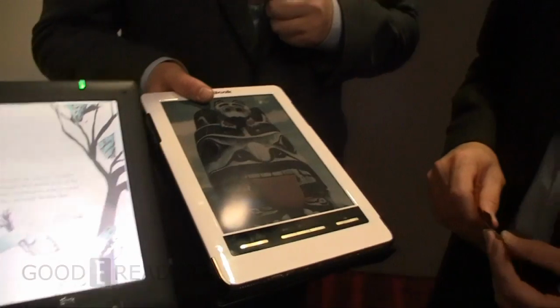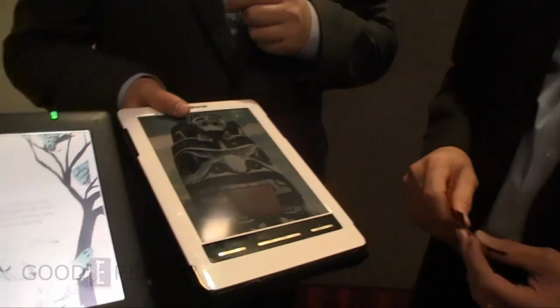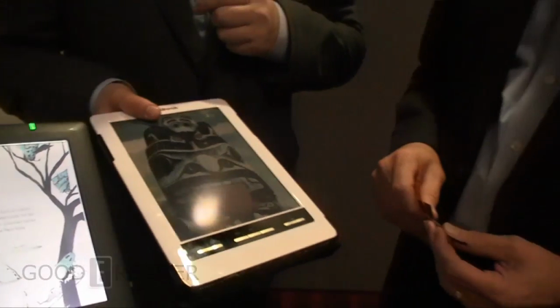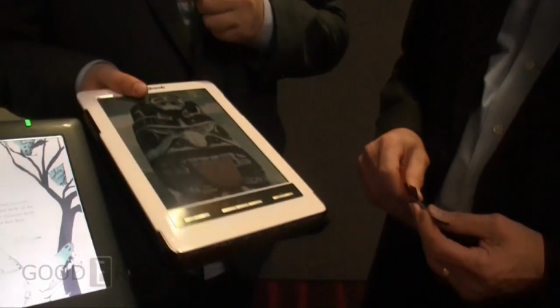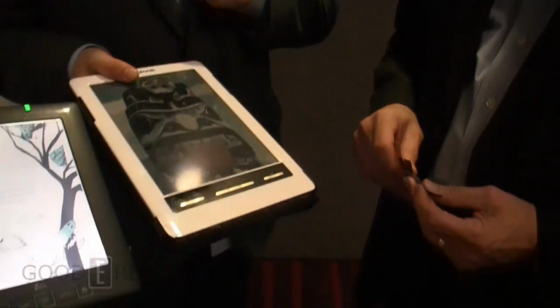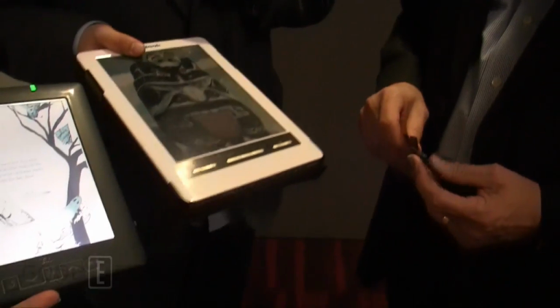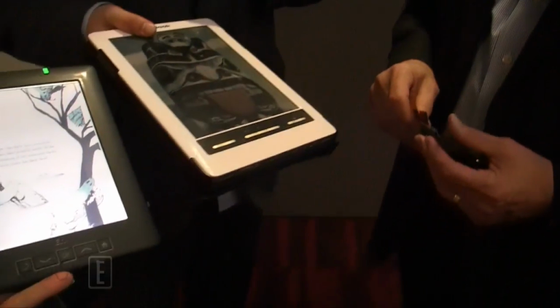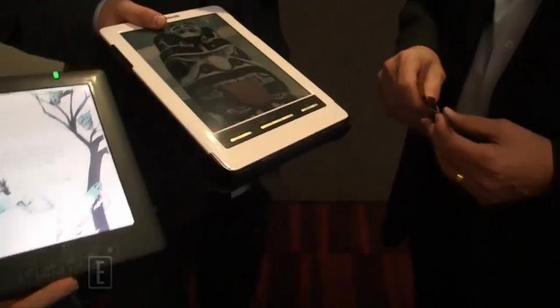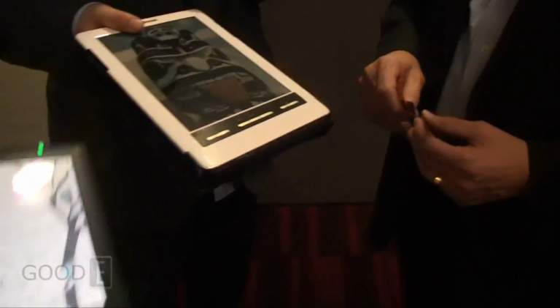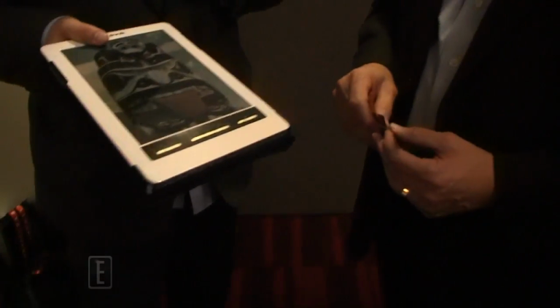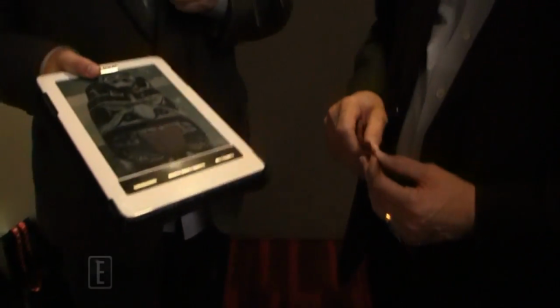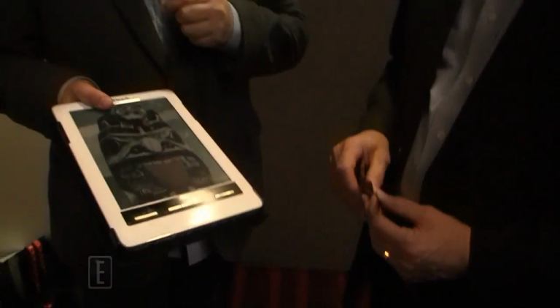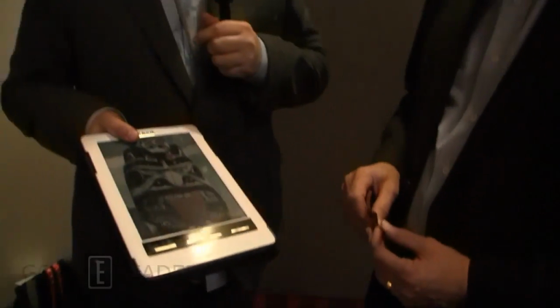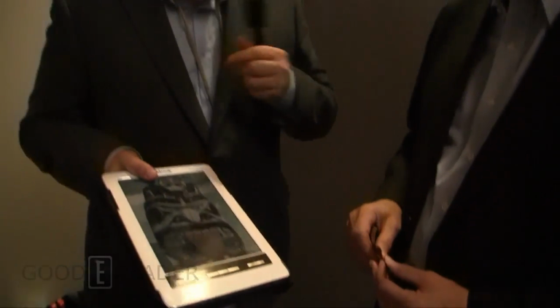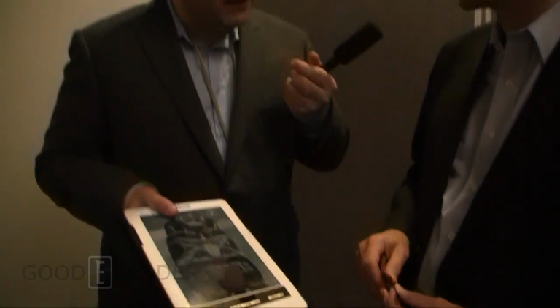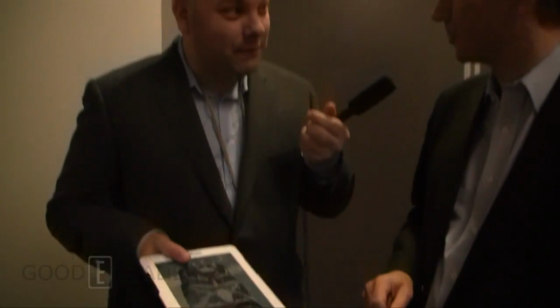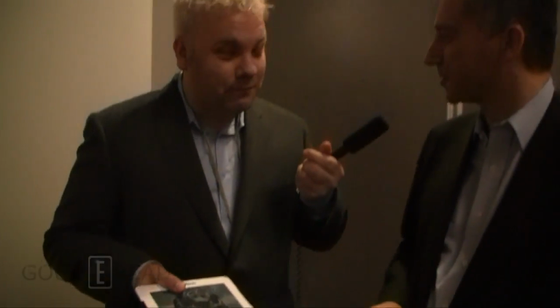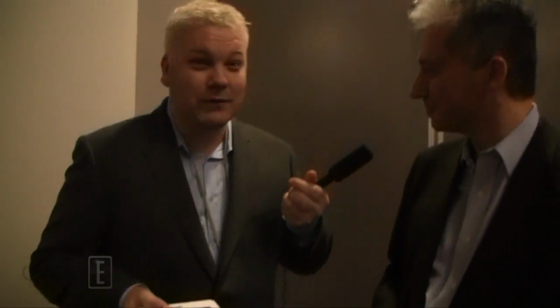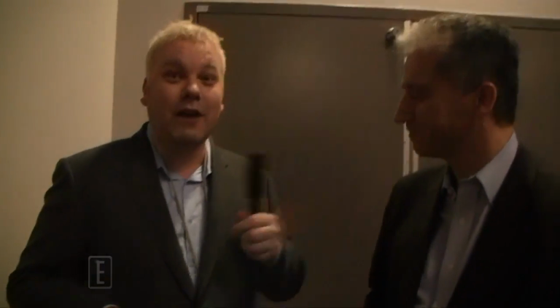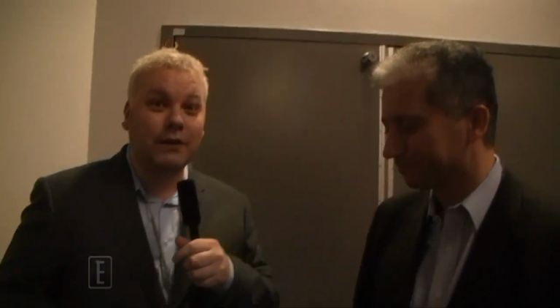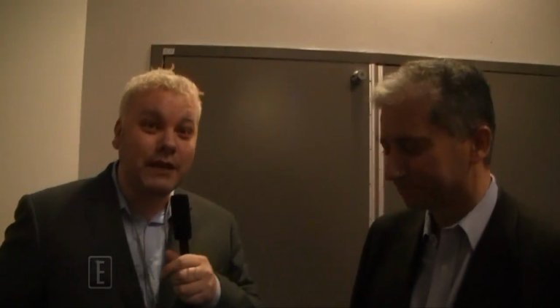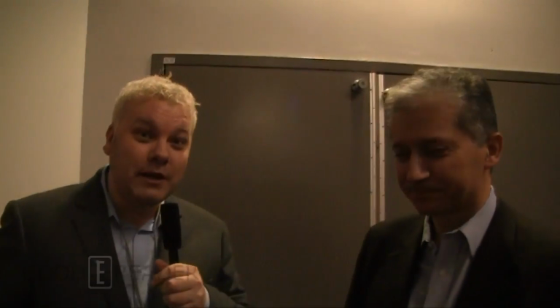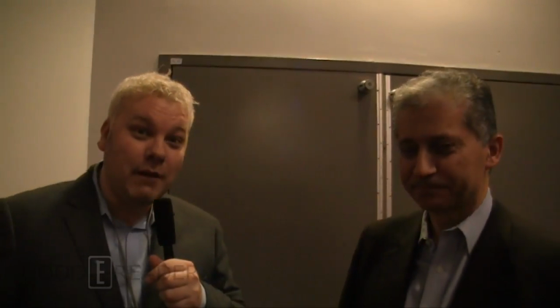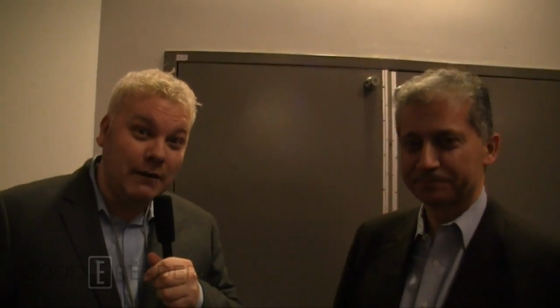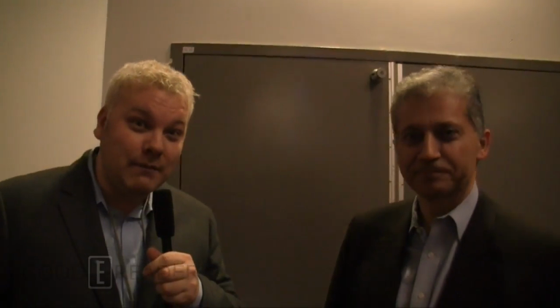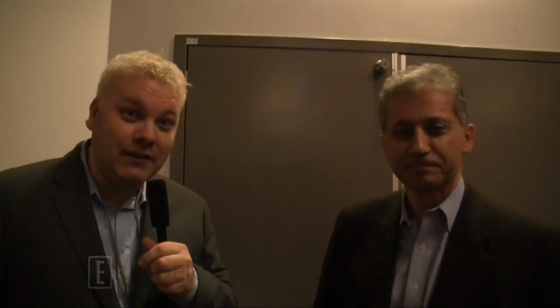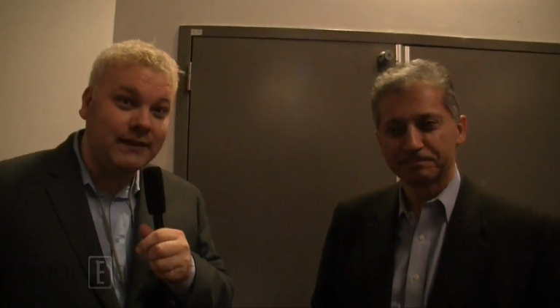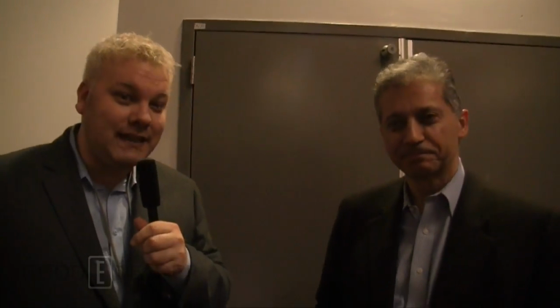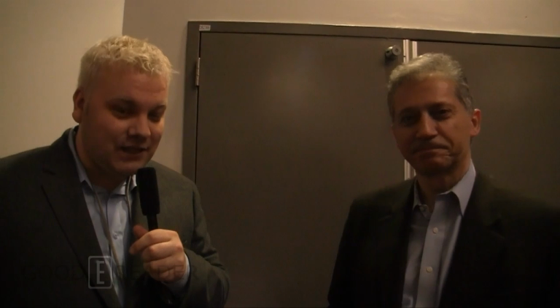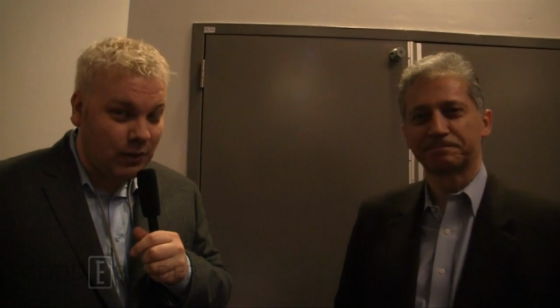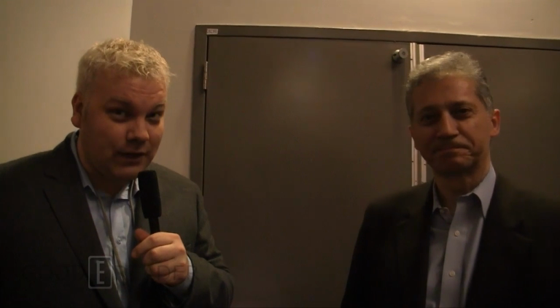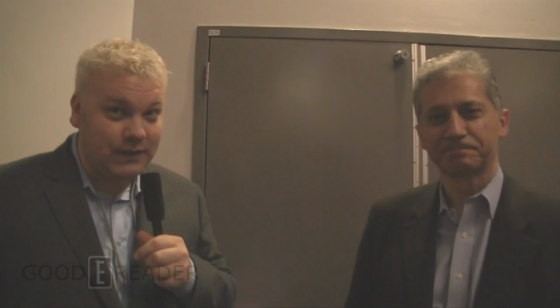I want to thank you, Giovanni, for taking the time to speak with us. Thank you very much. For Goodie Reader, my name is Michael, CES 2013.